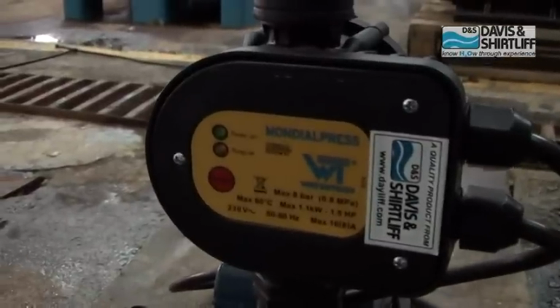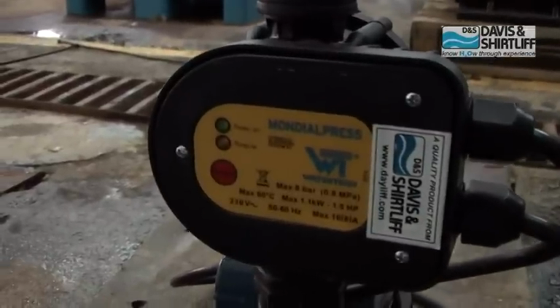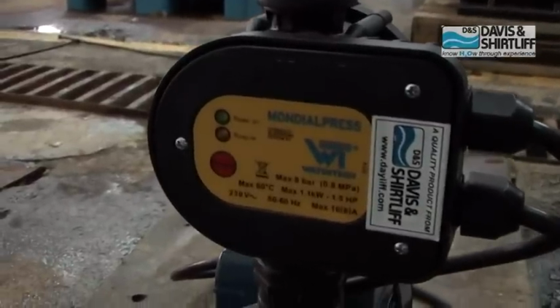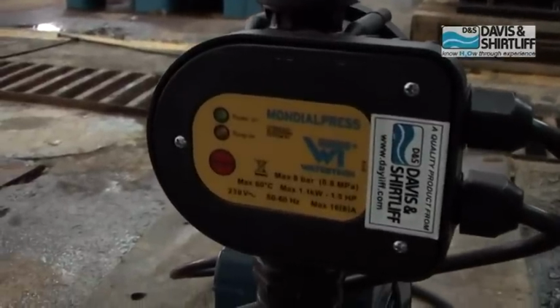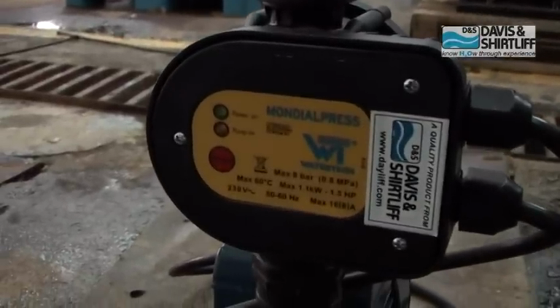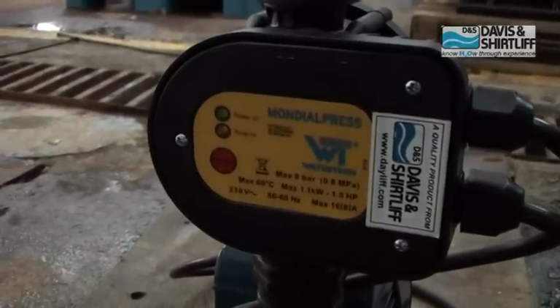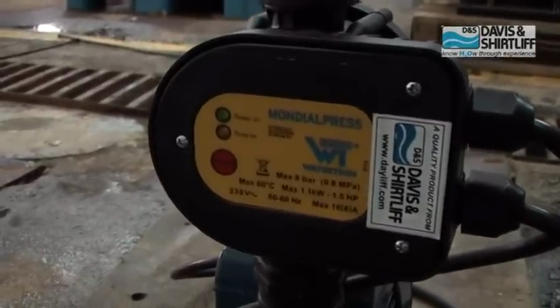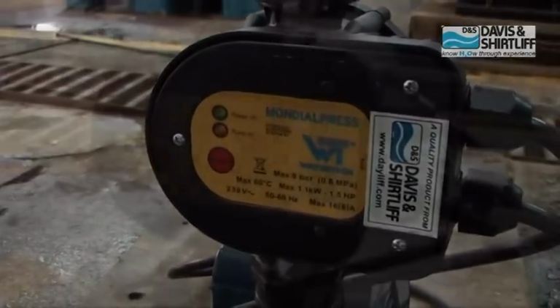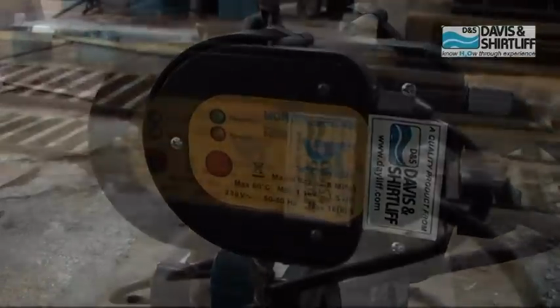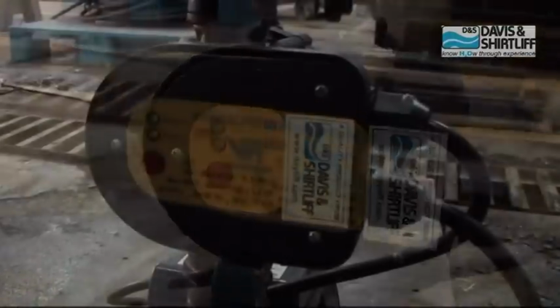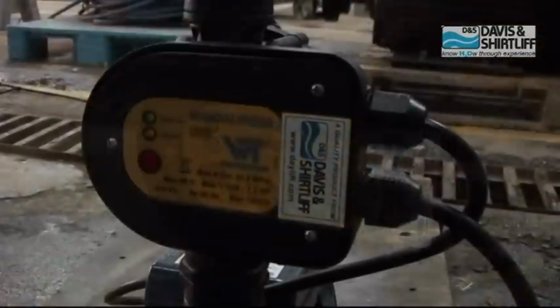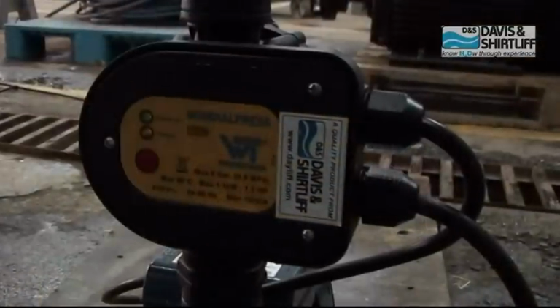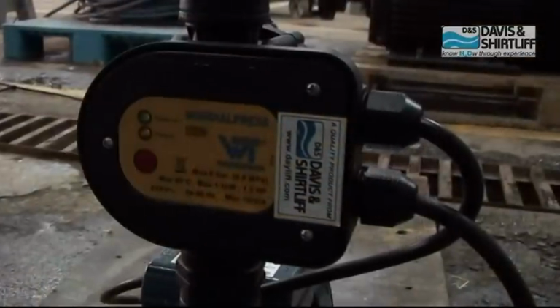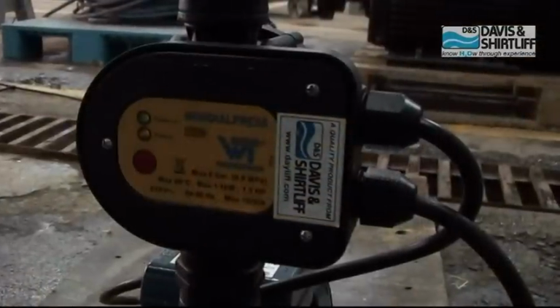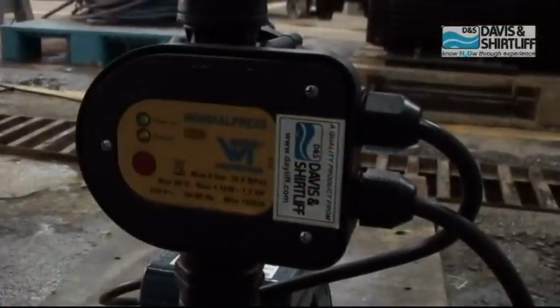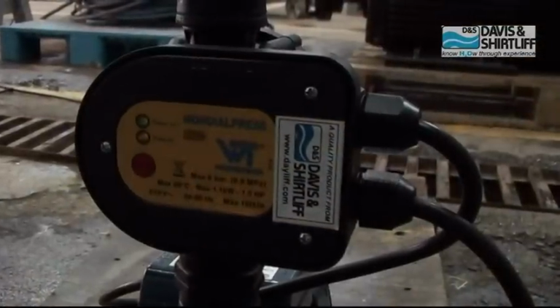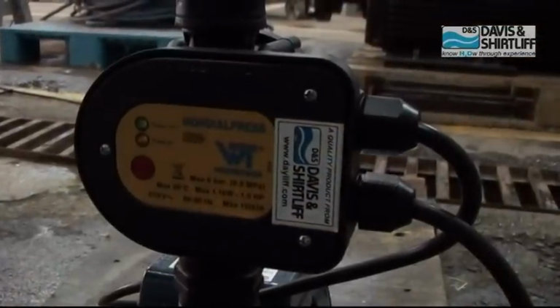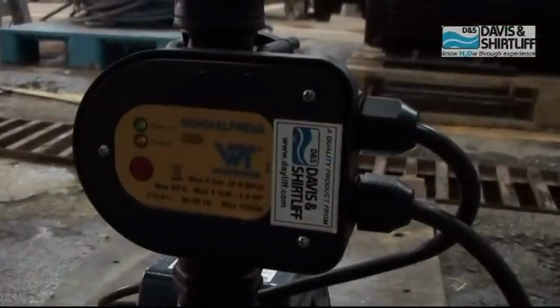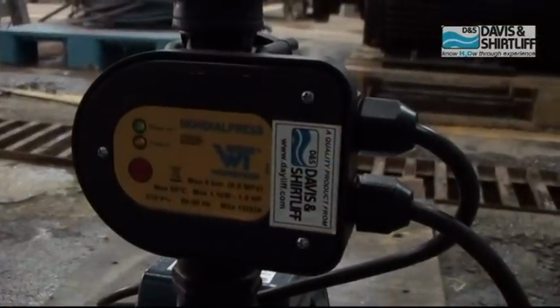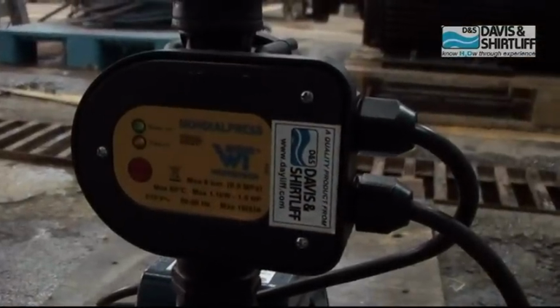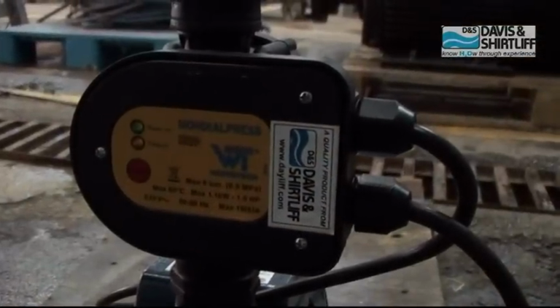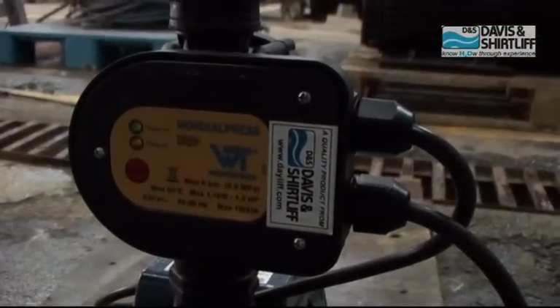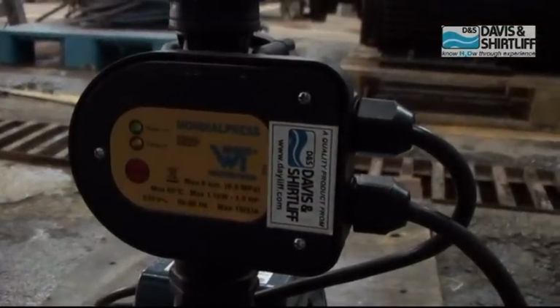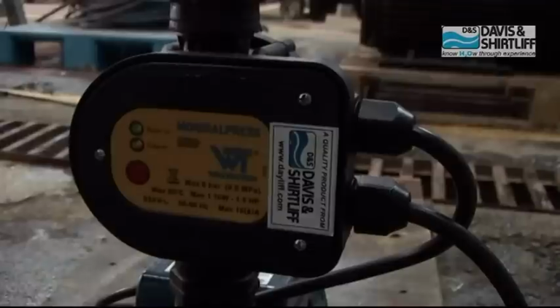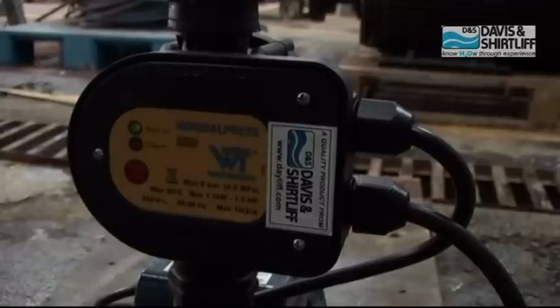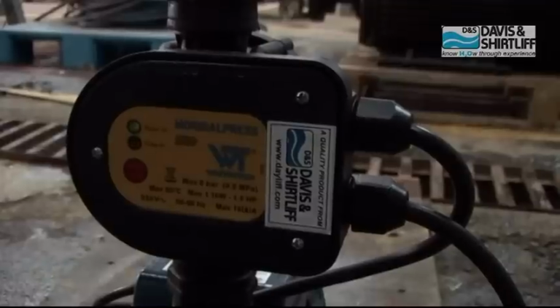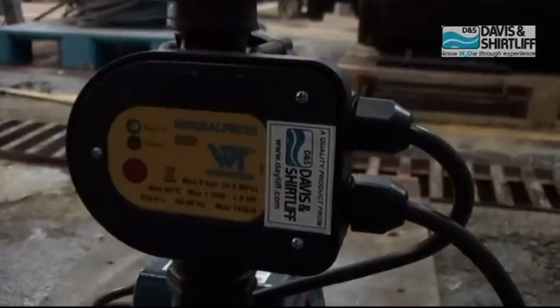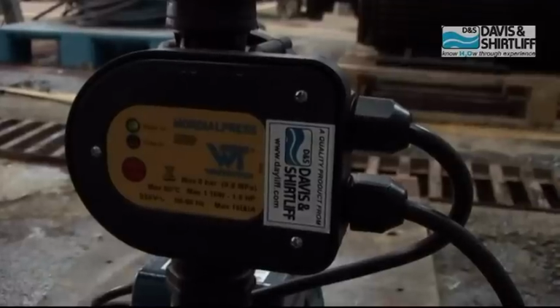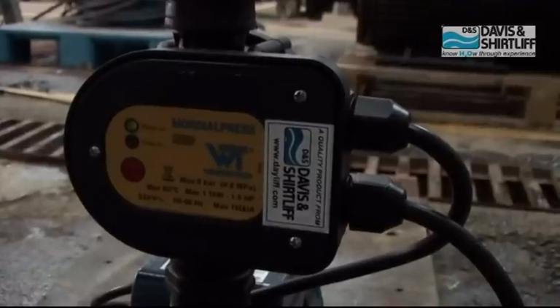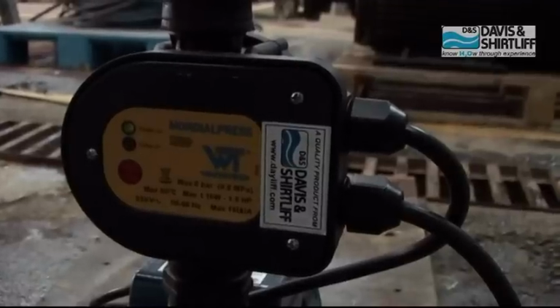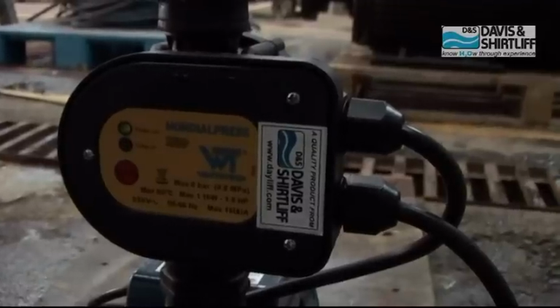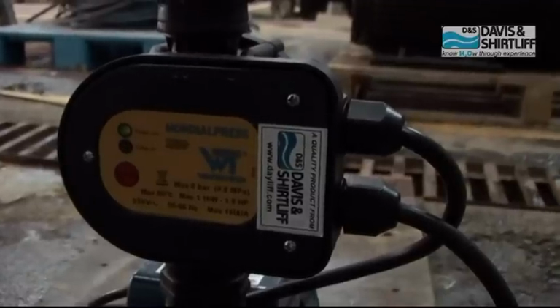The press control will now start the pump on pressure and stop it on low flow, protecting it from dry running.